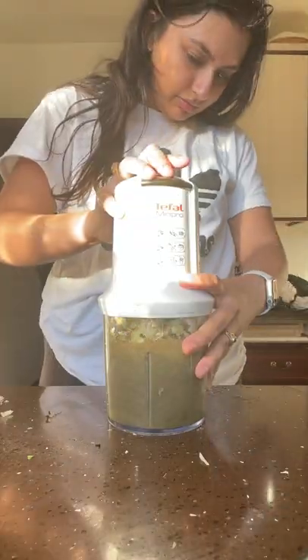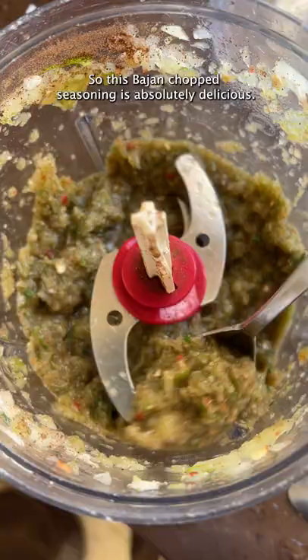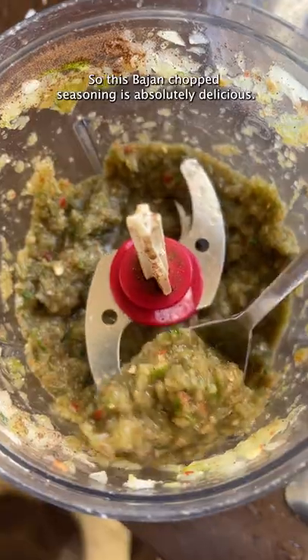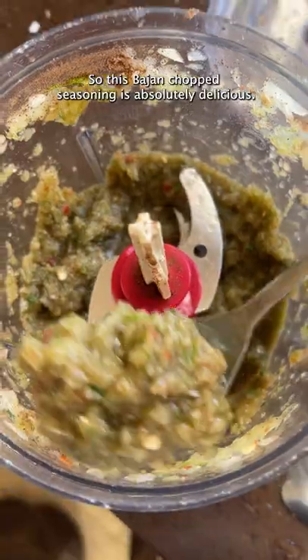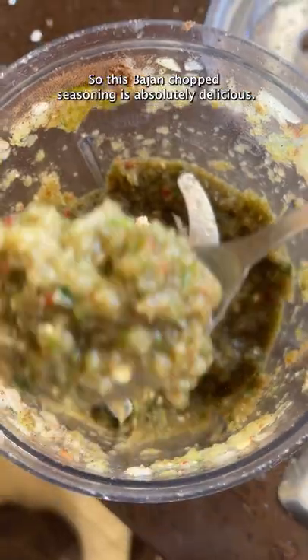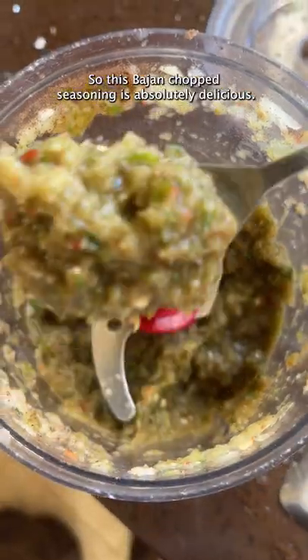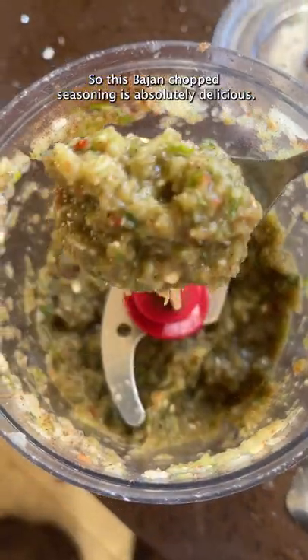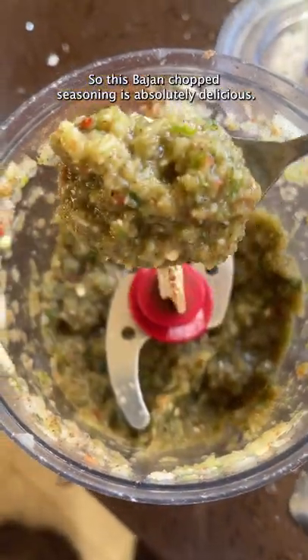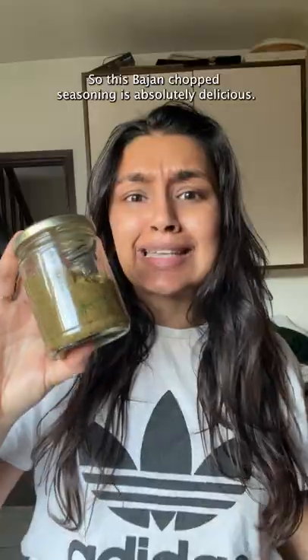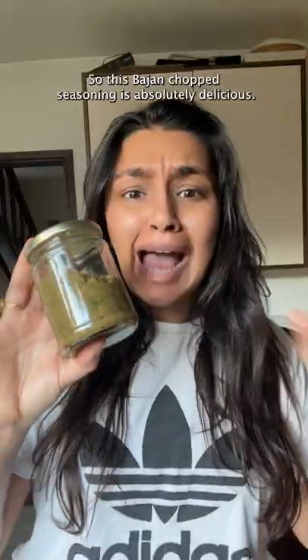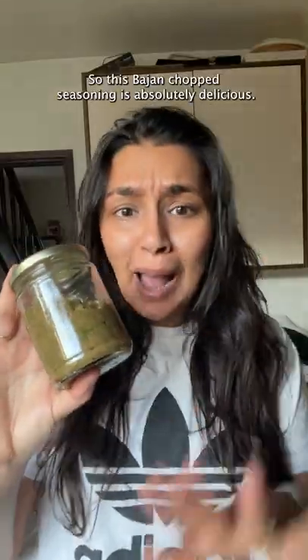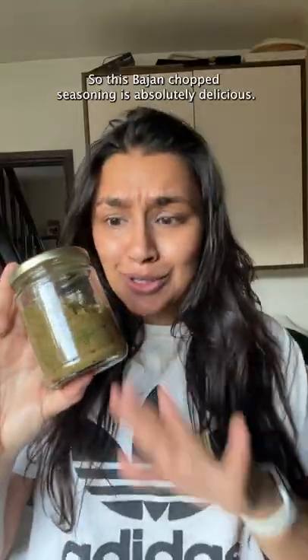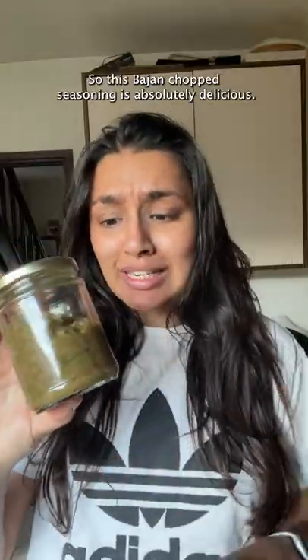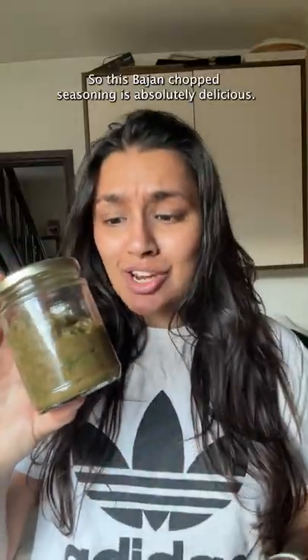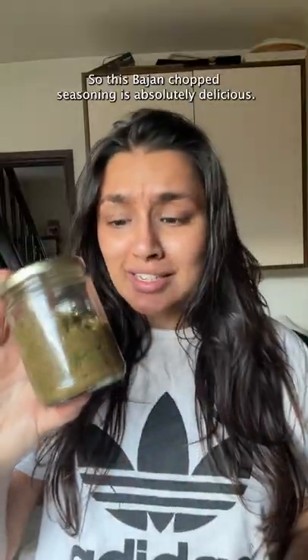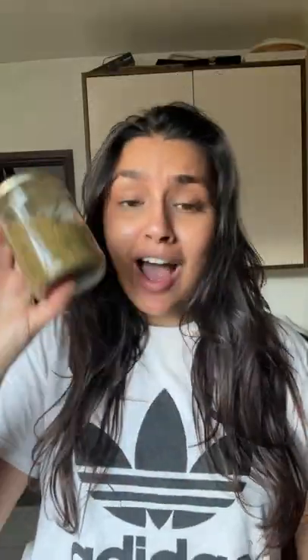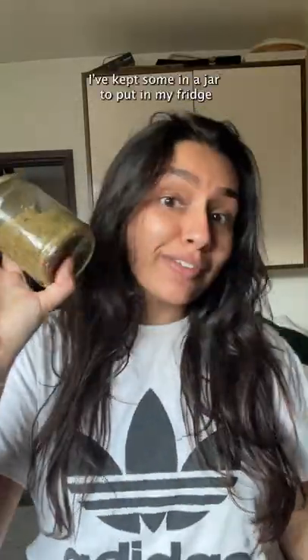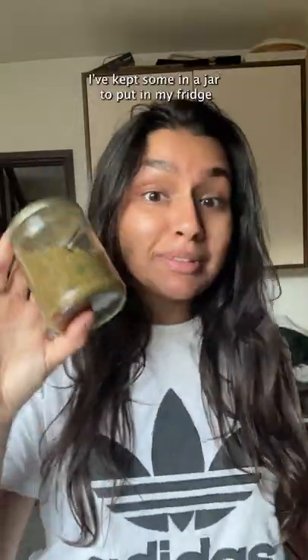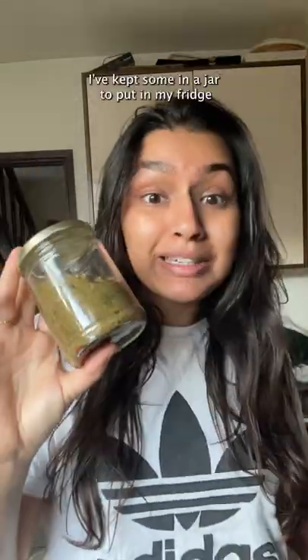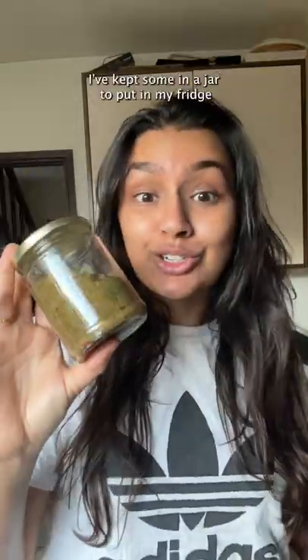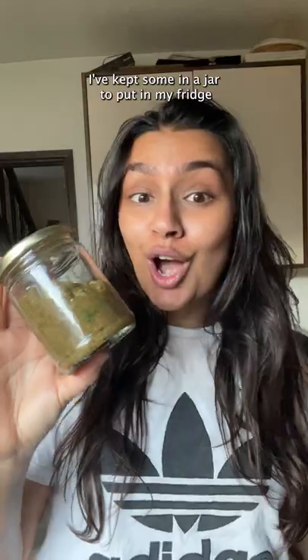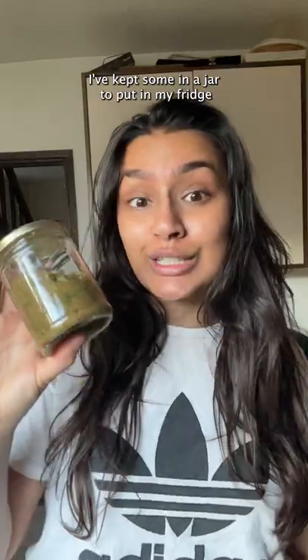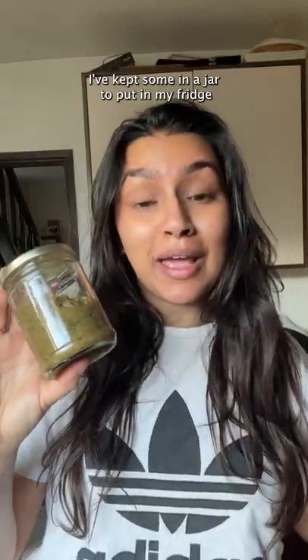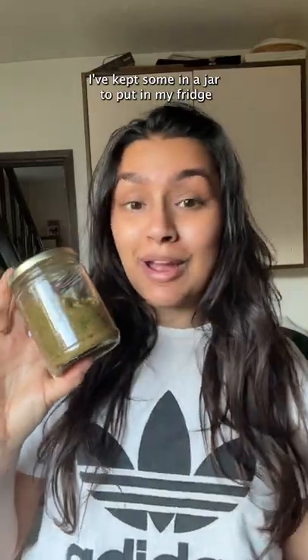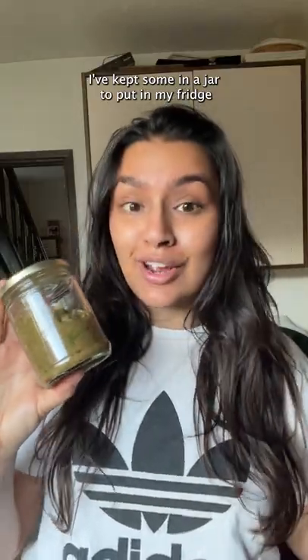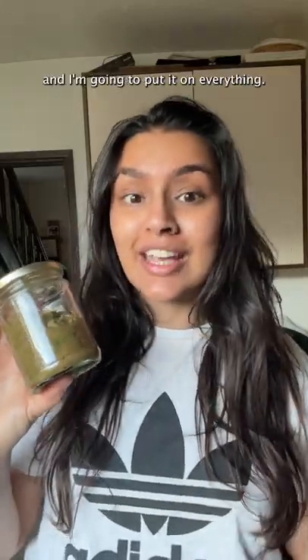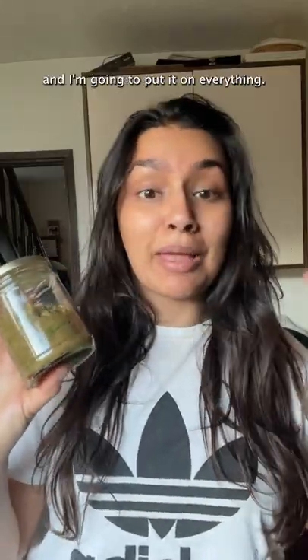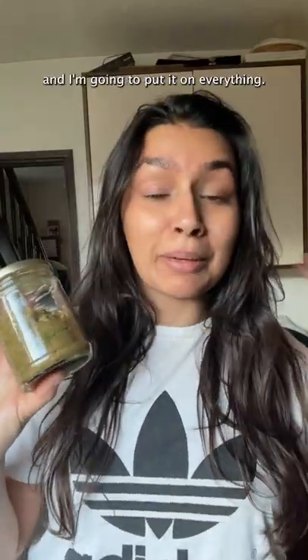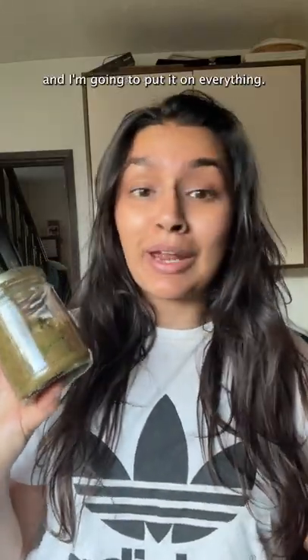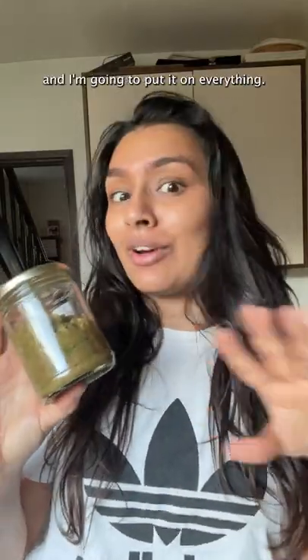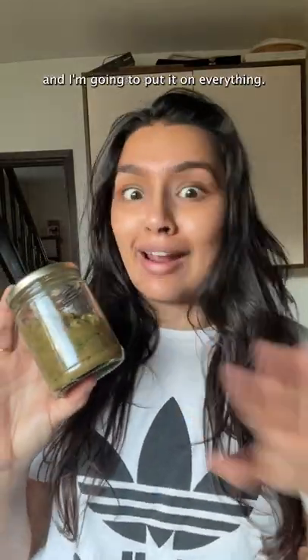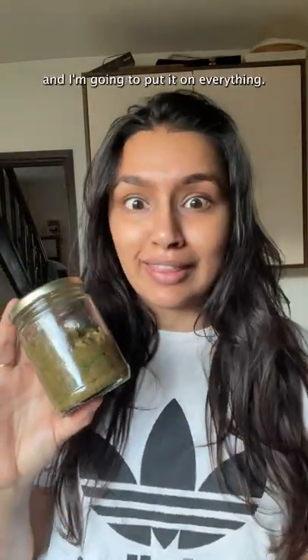This Bajan chop seasoning is absolutely delicious. I've kept some in a jar to put in my fridge and I'm going to put it on everything.